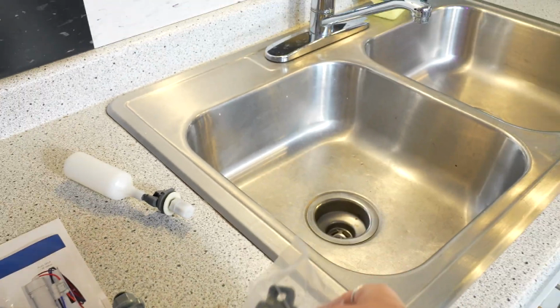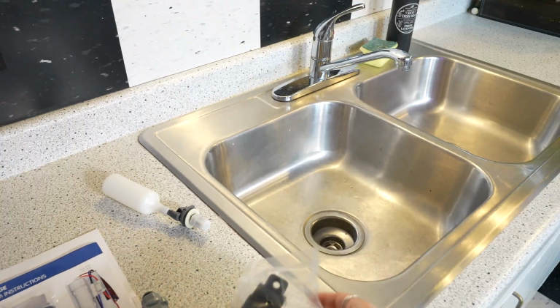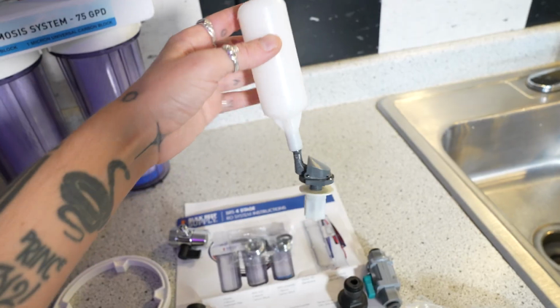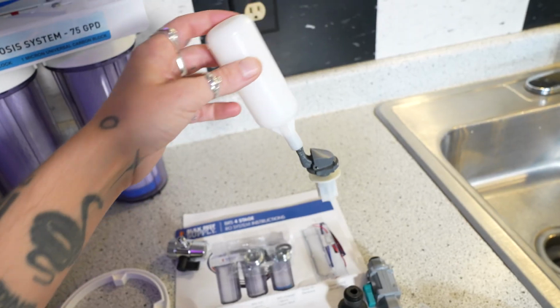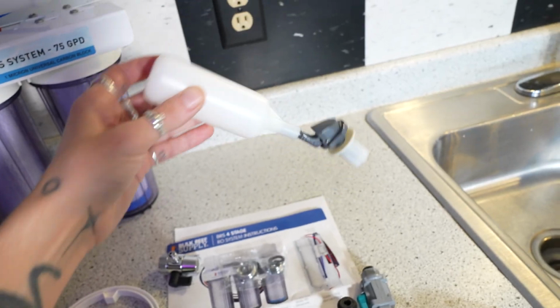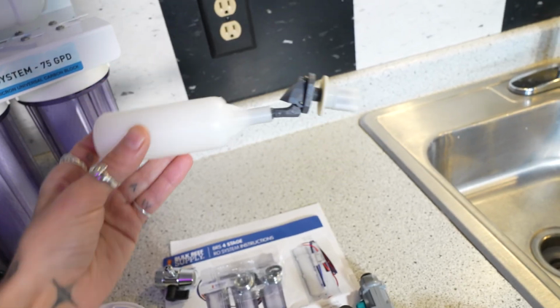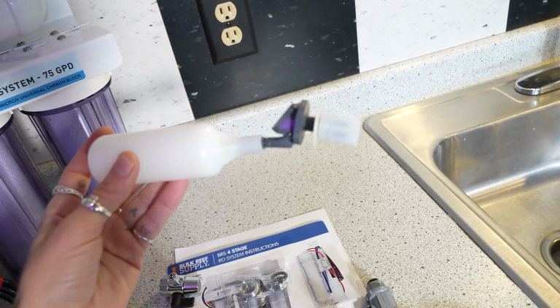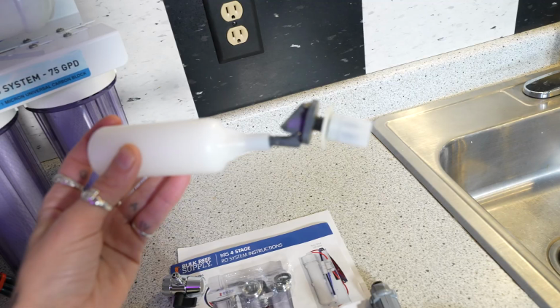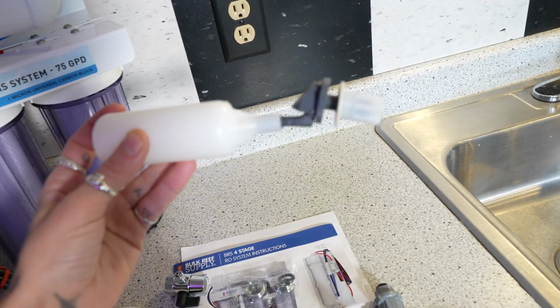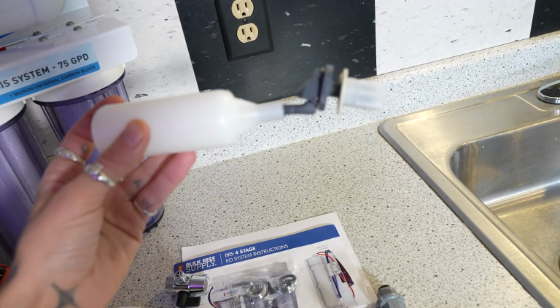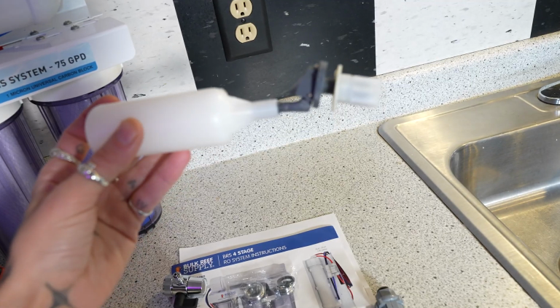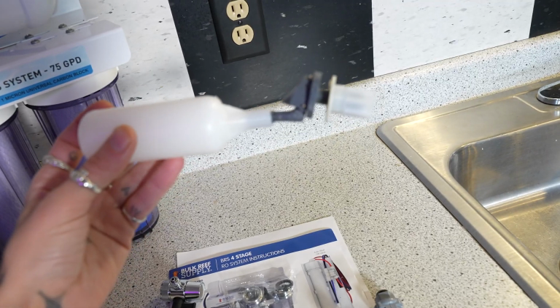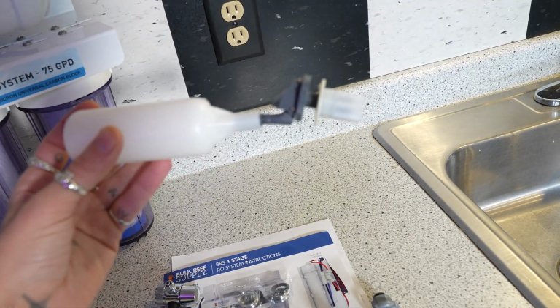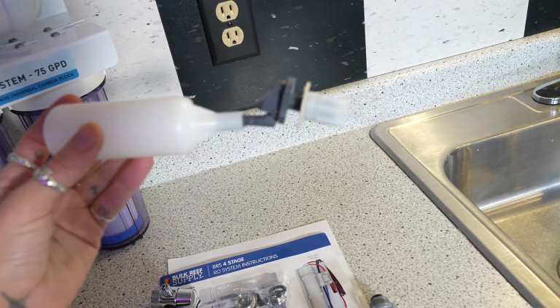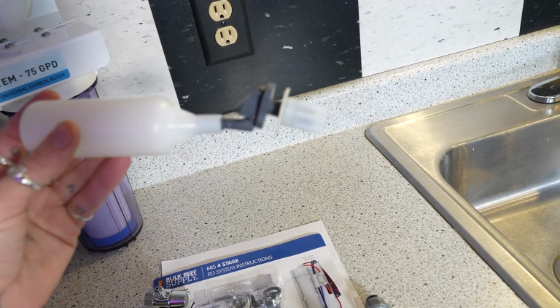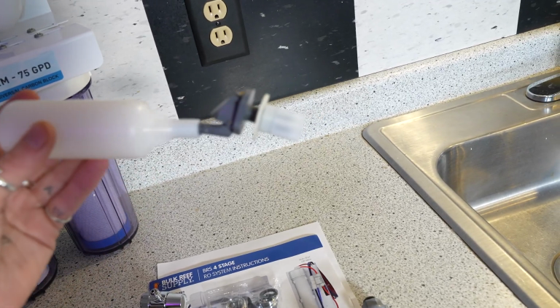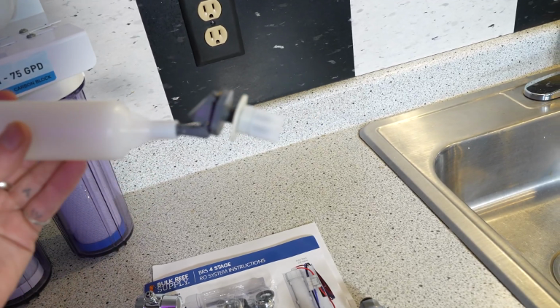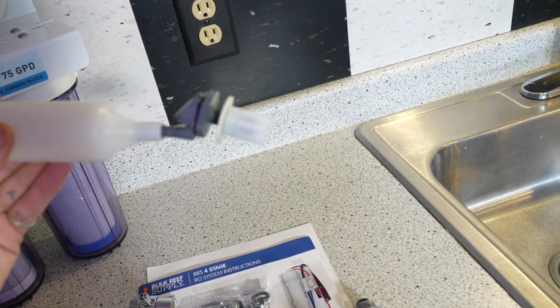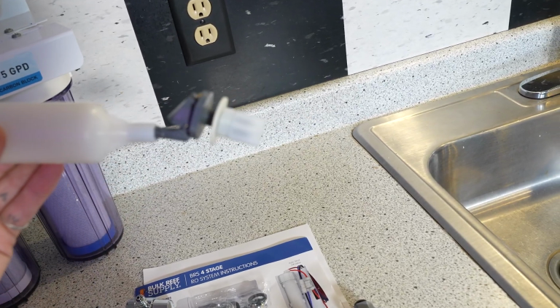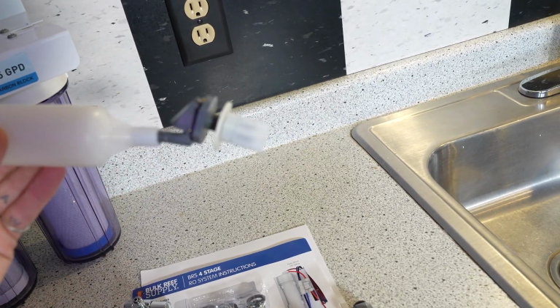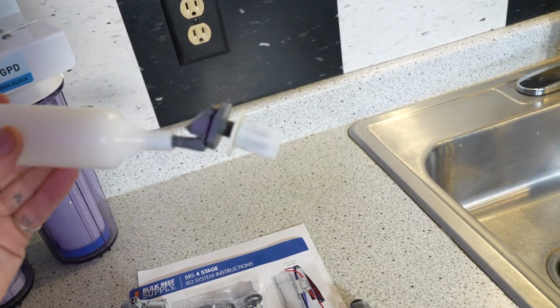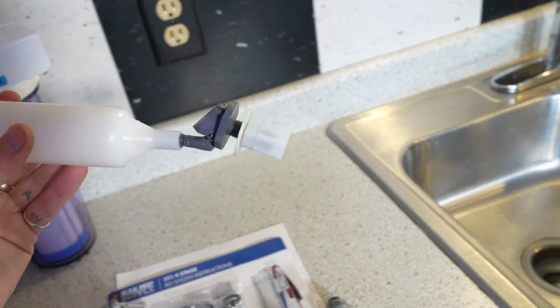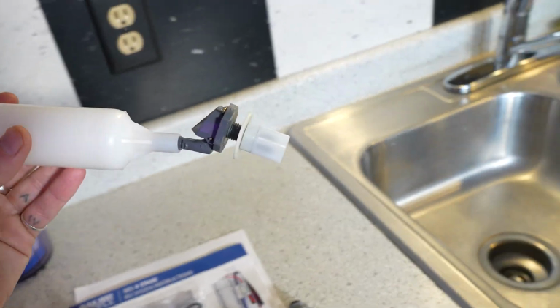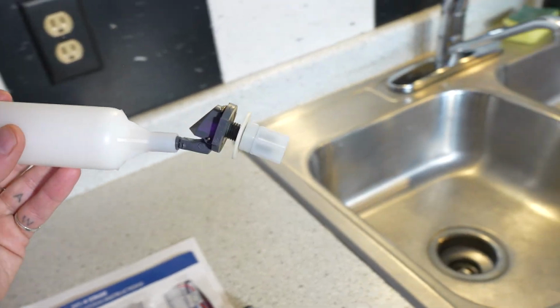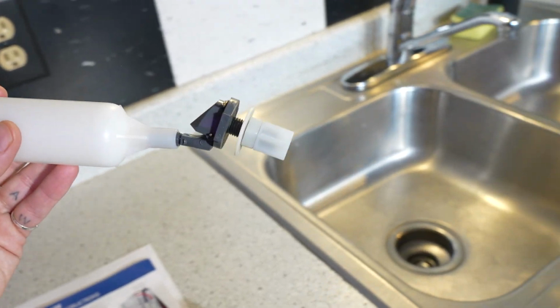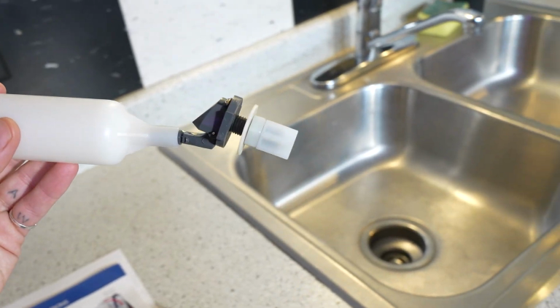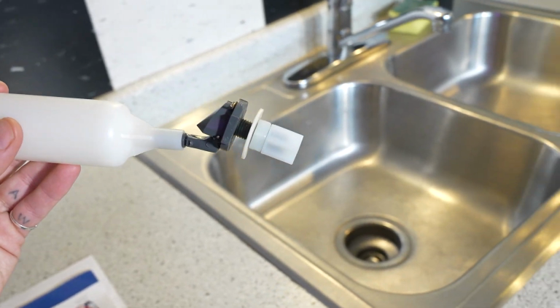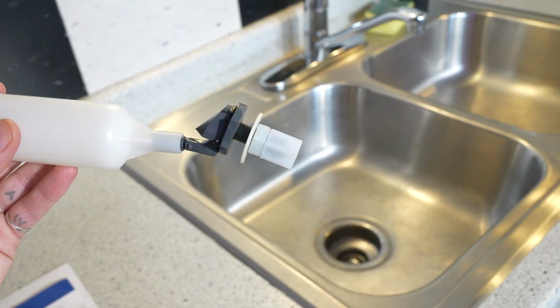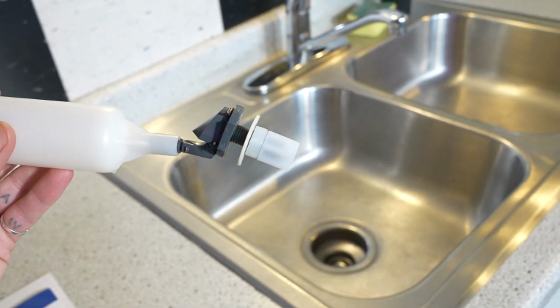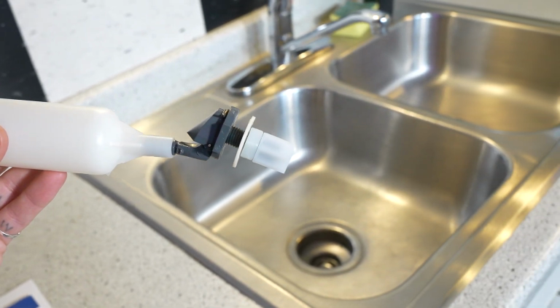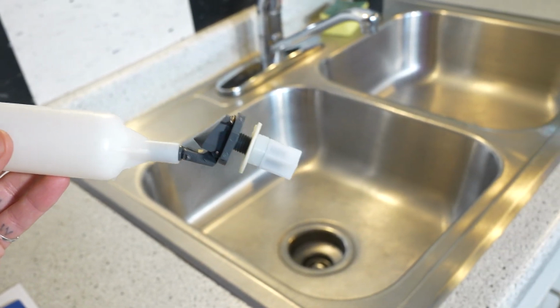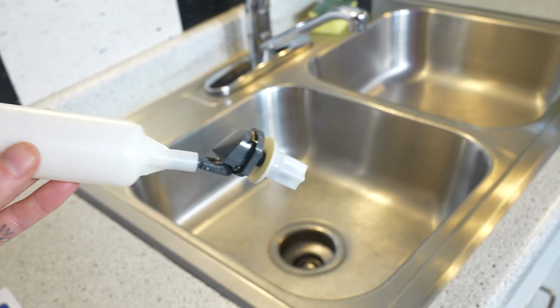I also grabbed an adjustable float valve. Basically it shuts off your valves as soon as it senses the water height.